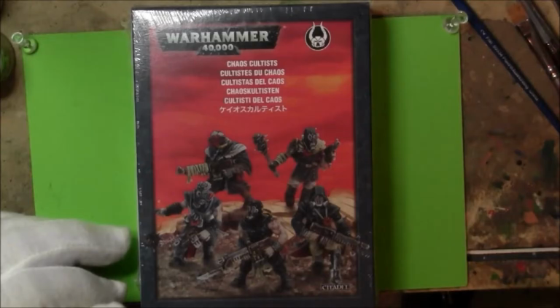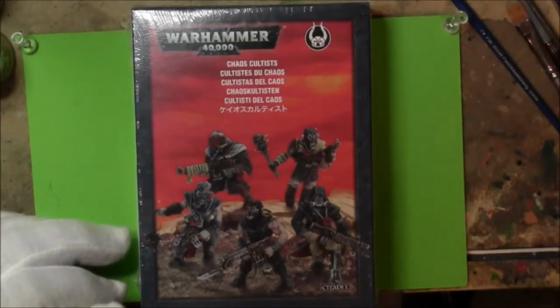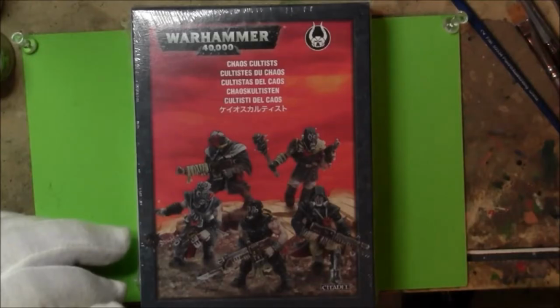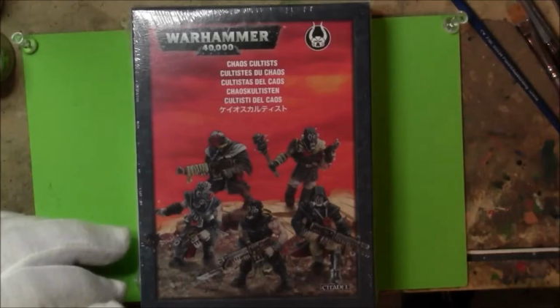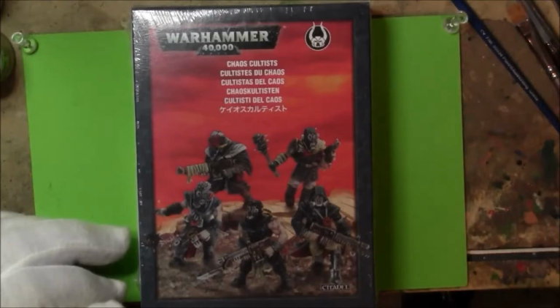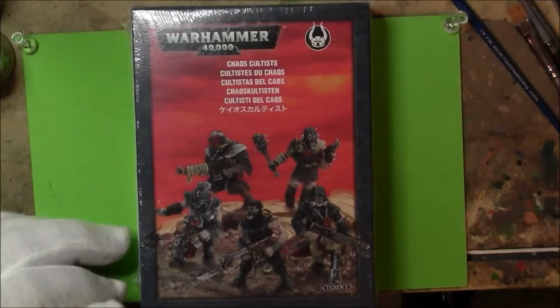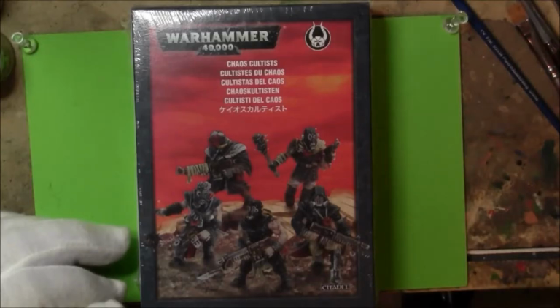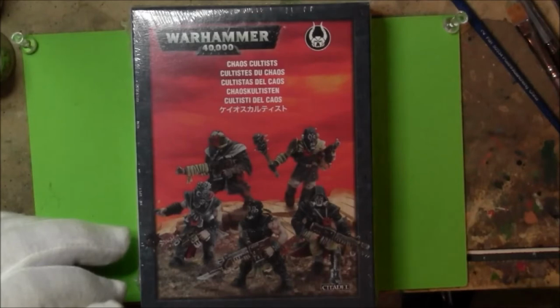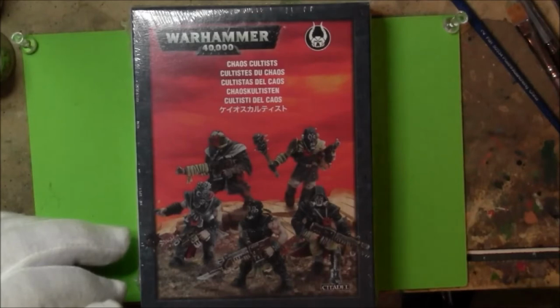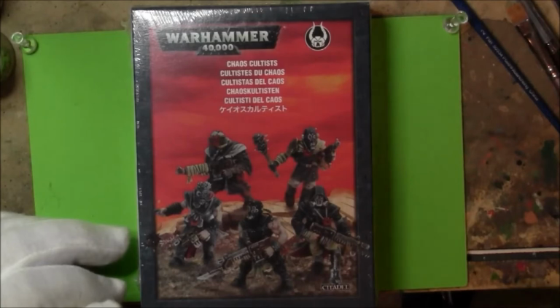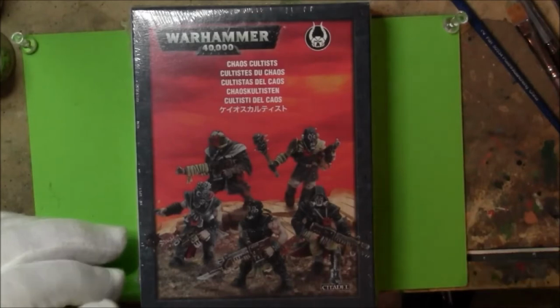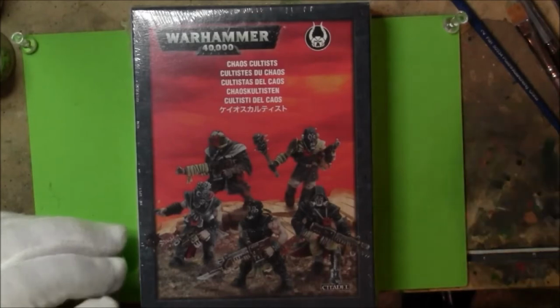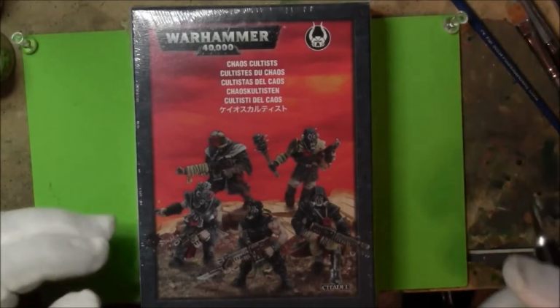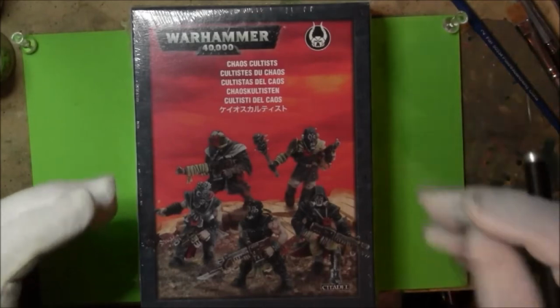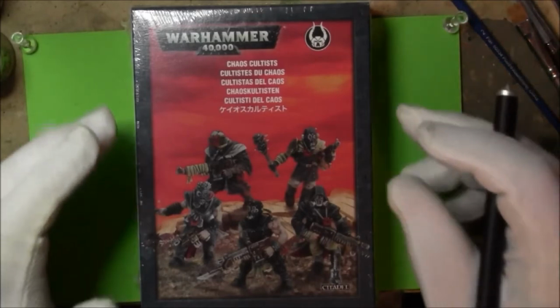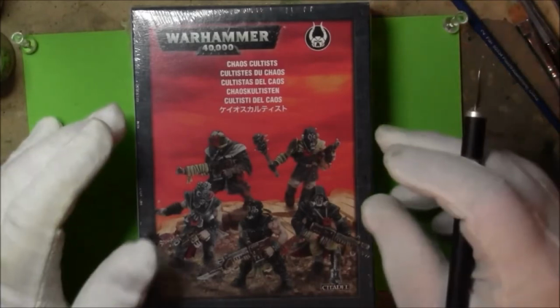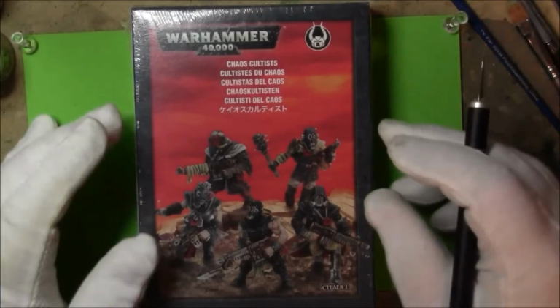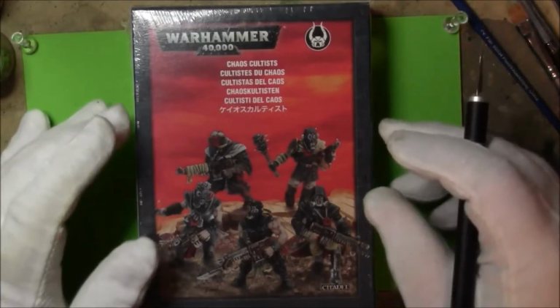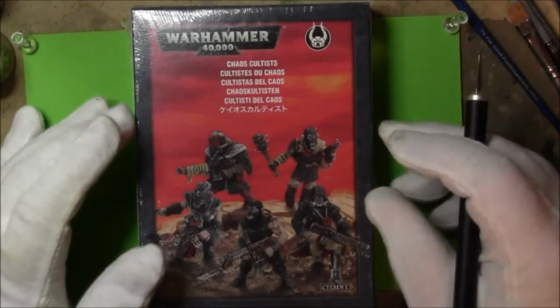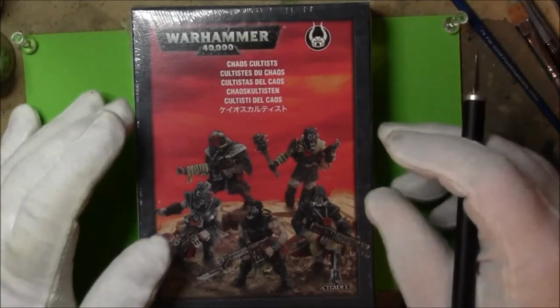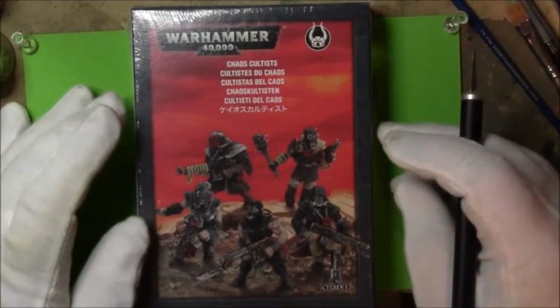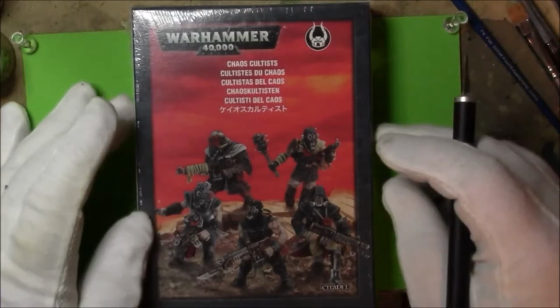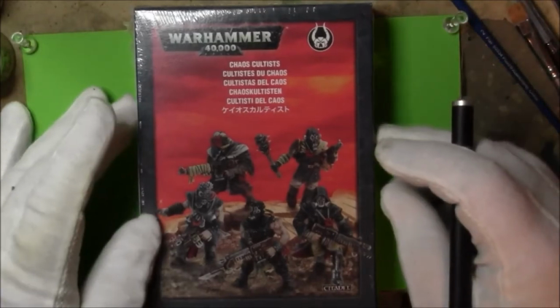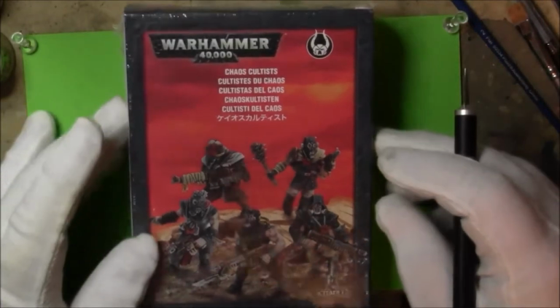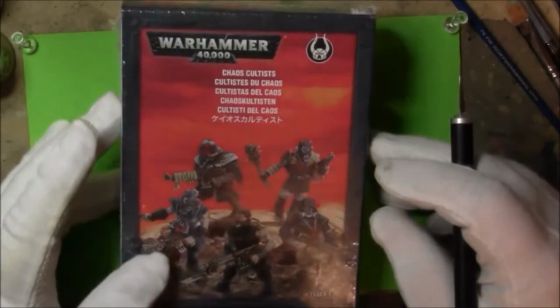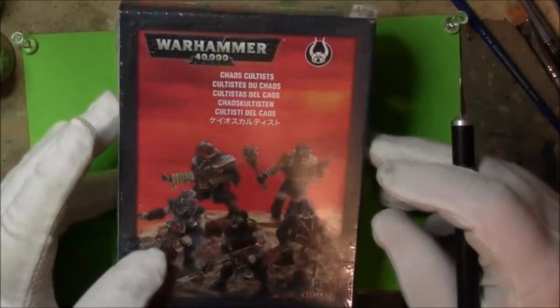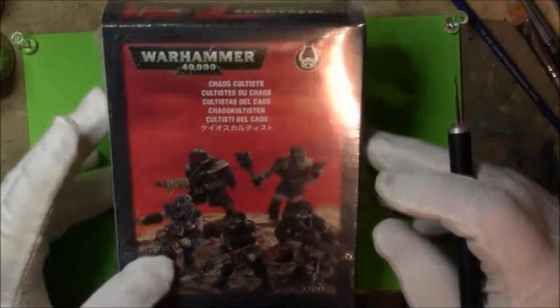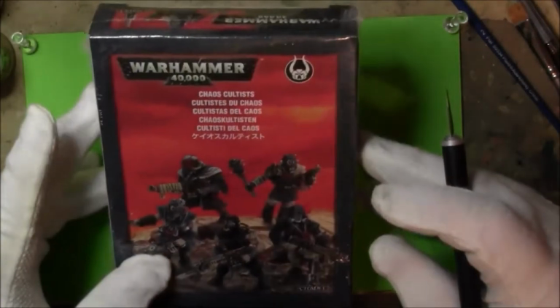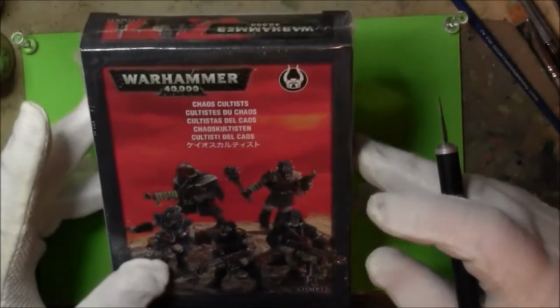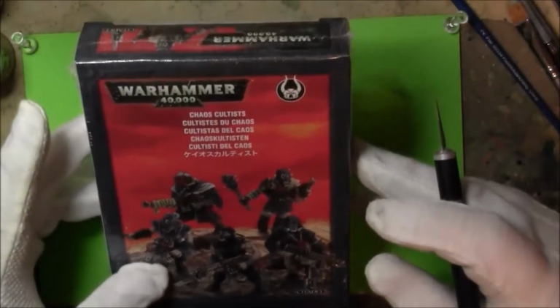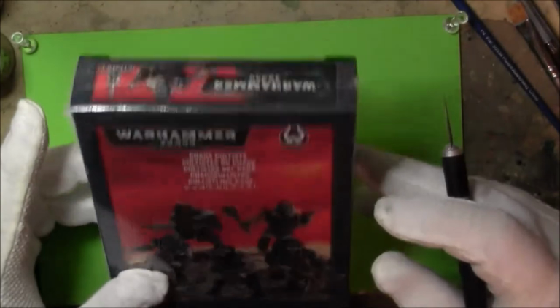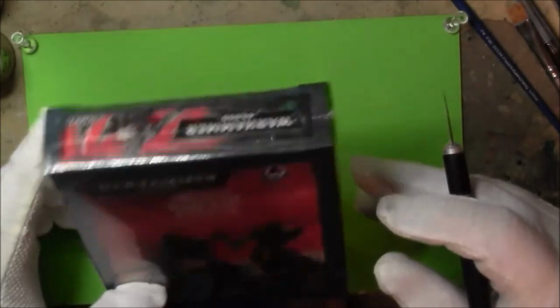Hi guys, Dan here at Trojan Art Painting. Let's take a look at these new Warhammer 40k Chaos Cultists, shall we?